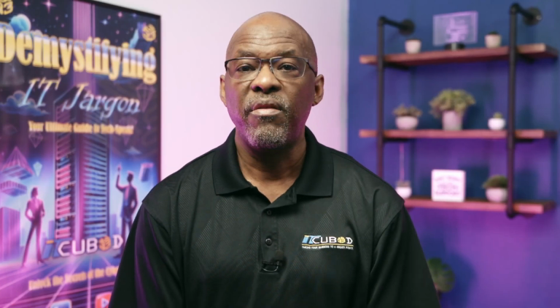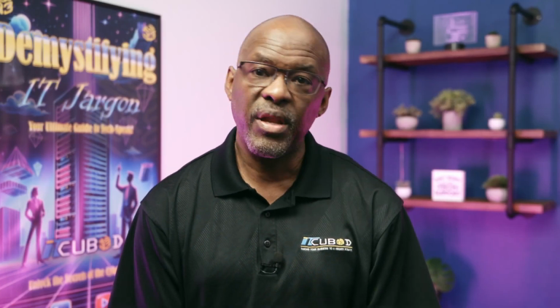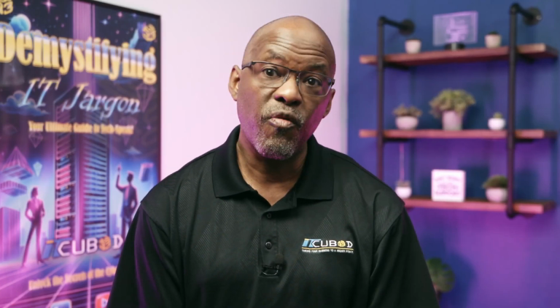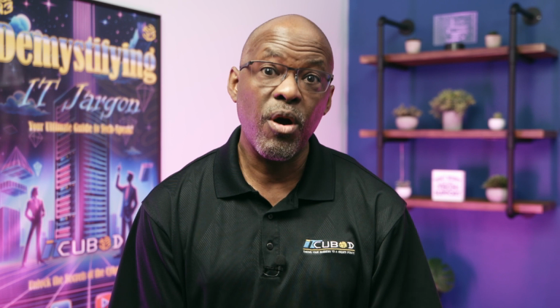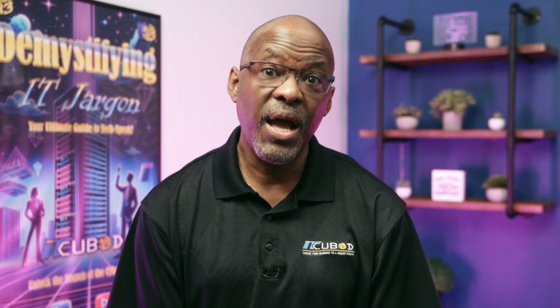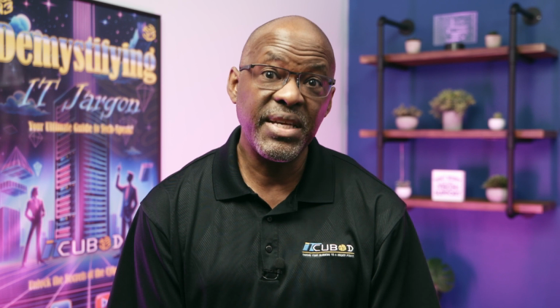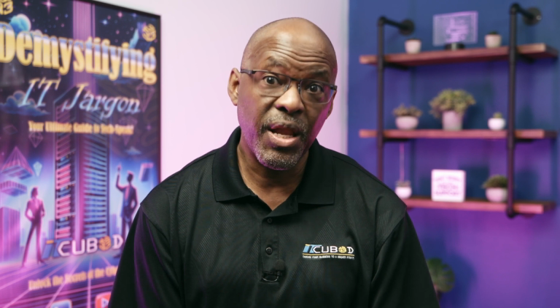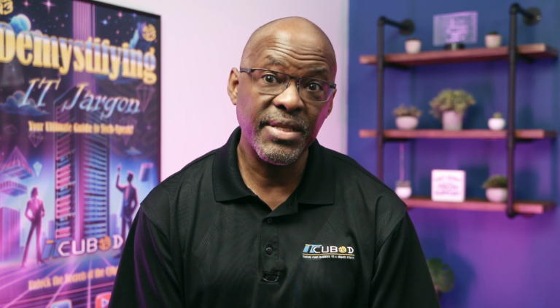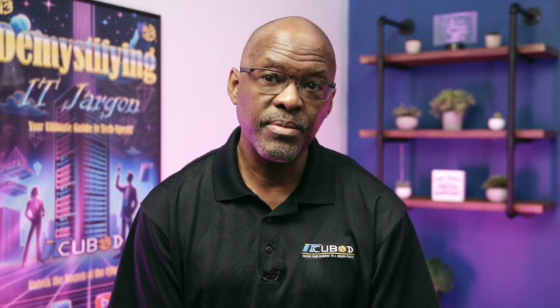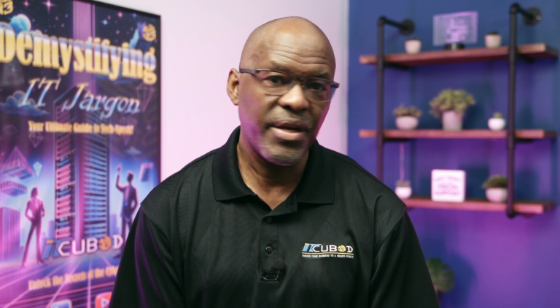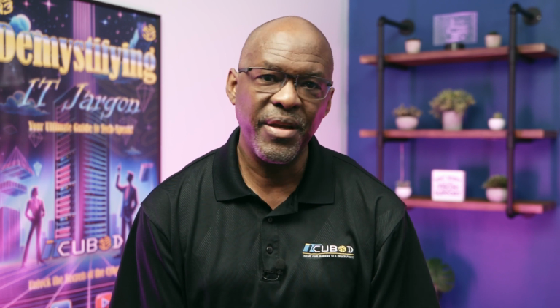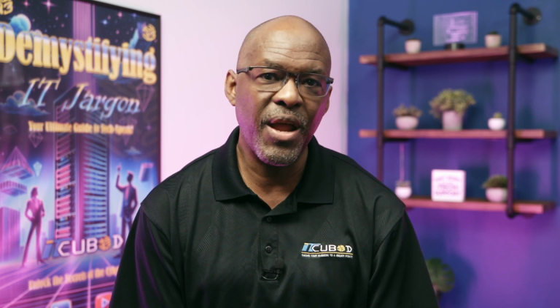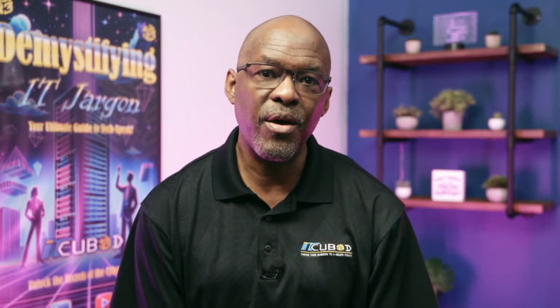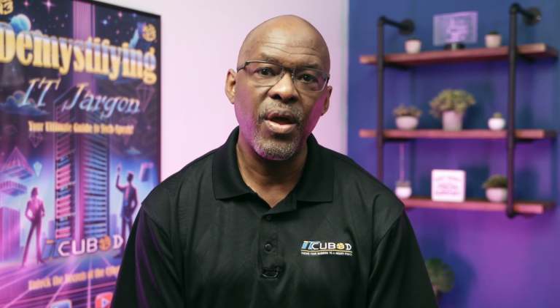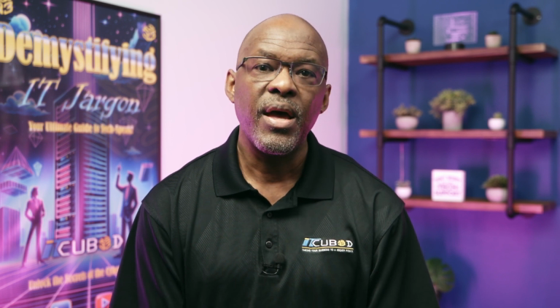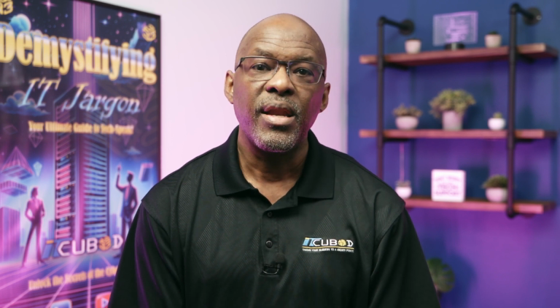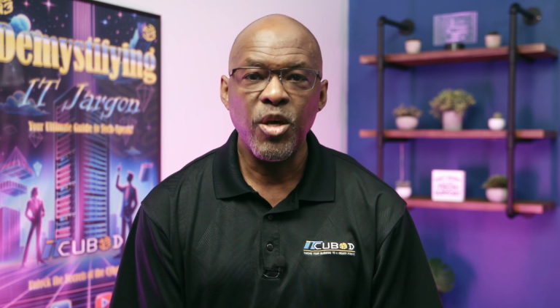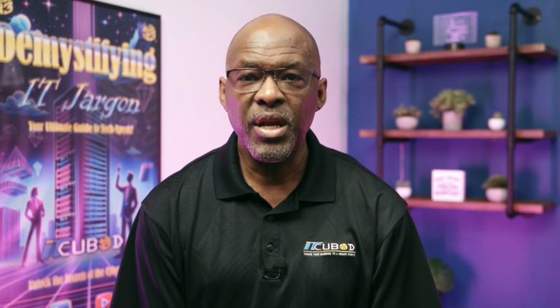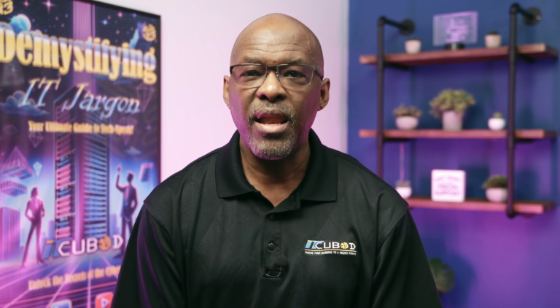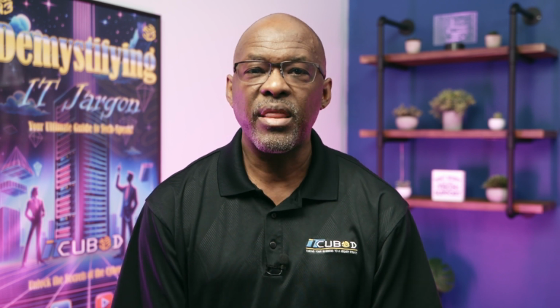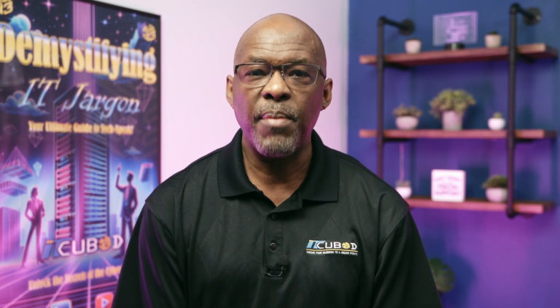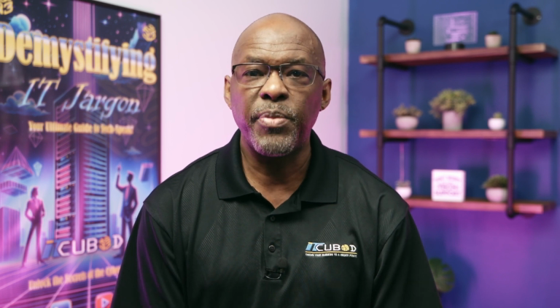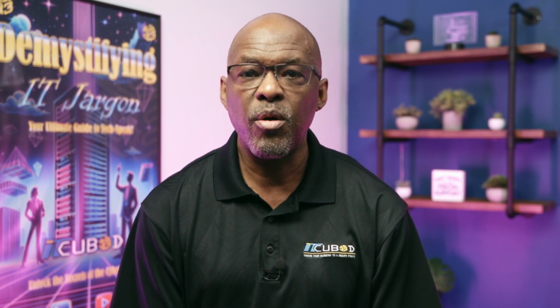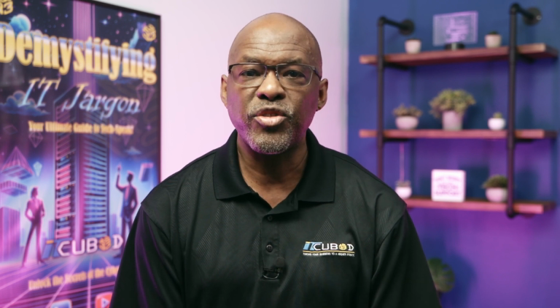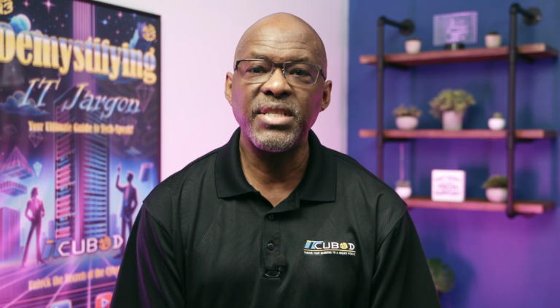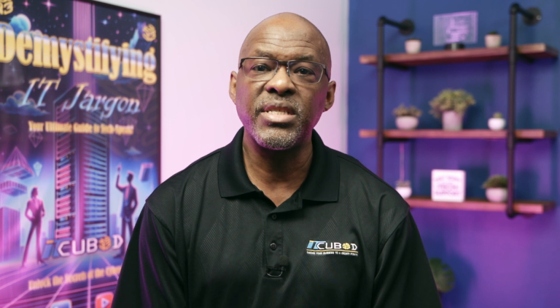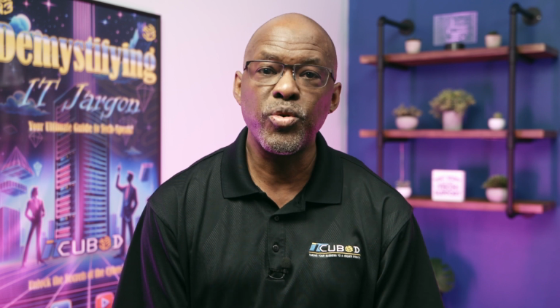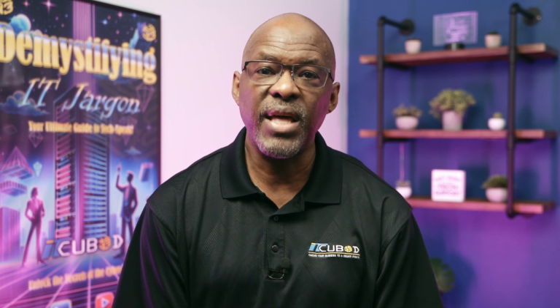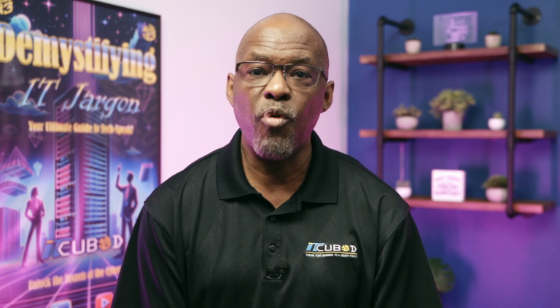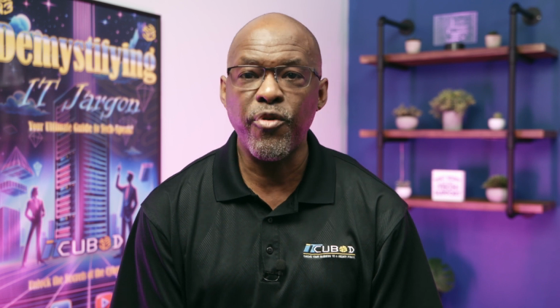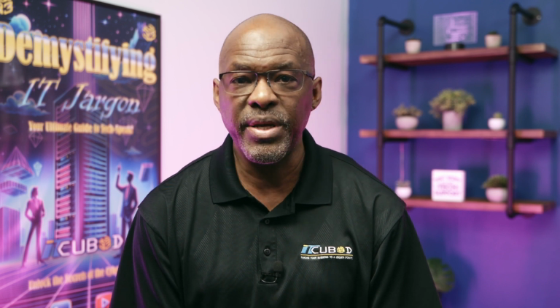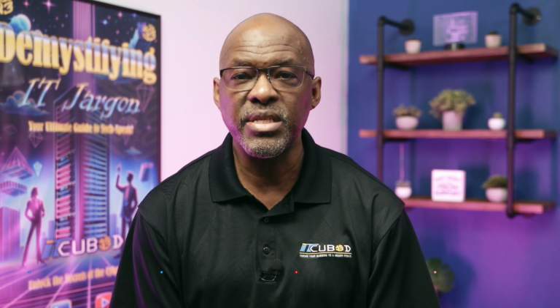Feeling overwhelmed by IT compliance? You're not alone. Let's open a dialogue in the comments below about strategies and tools that have worked for your business.